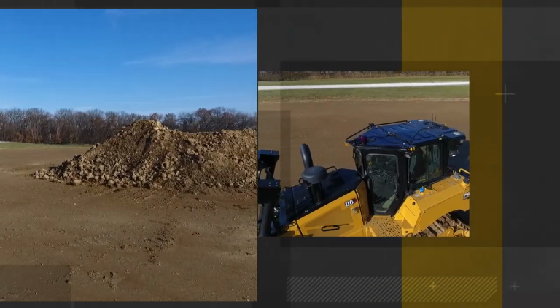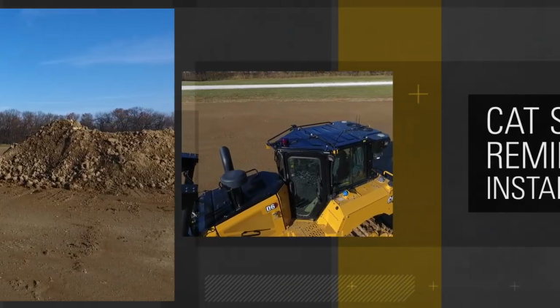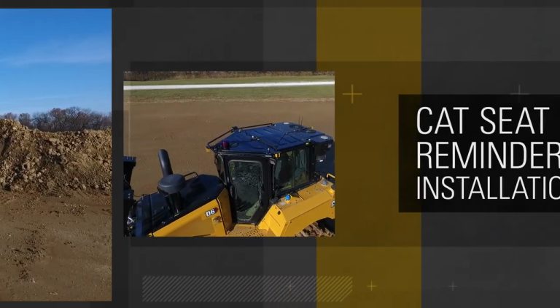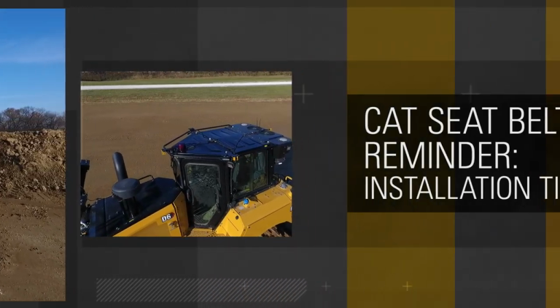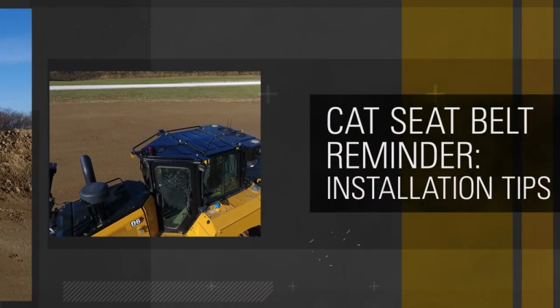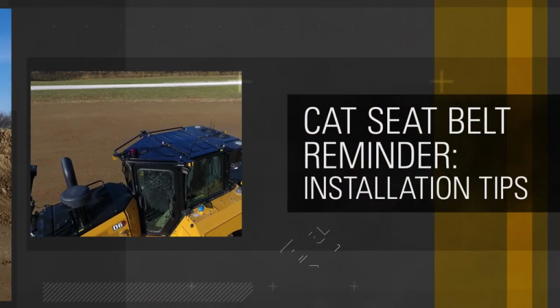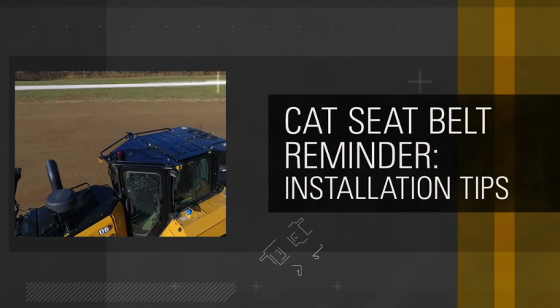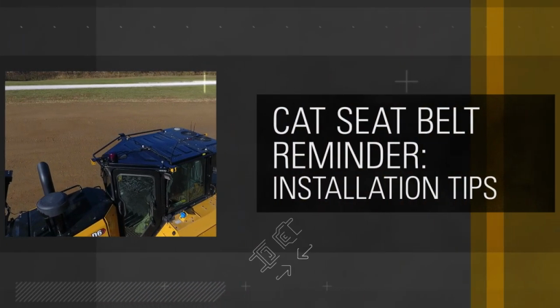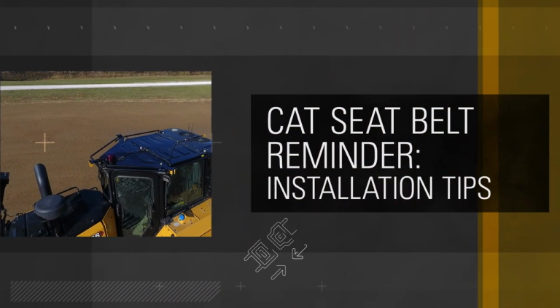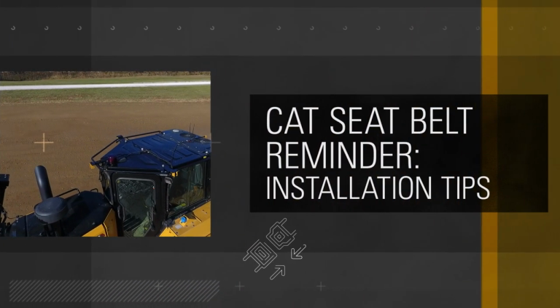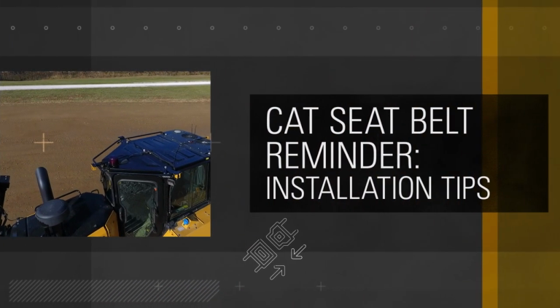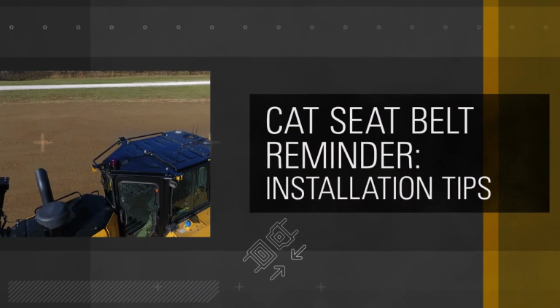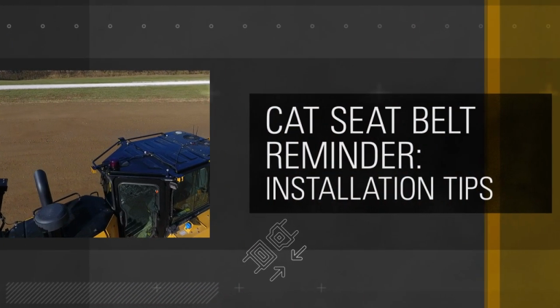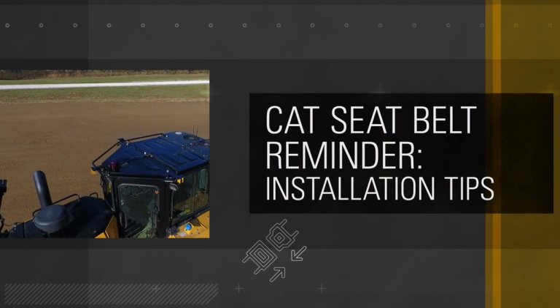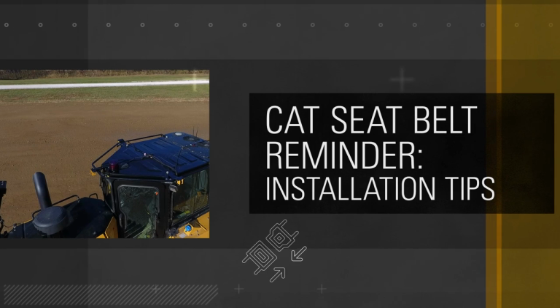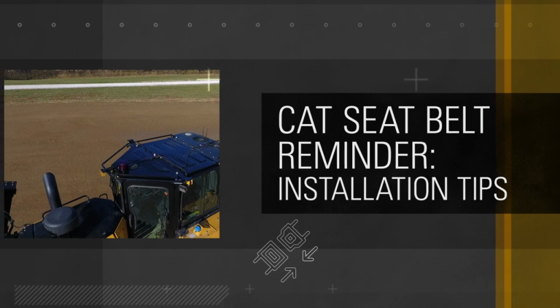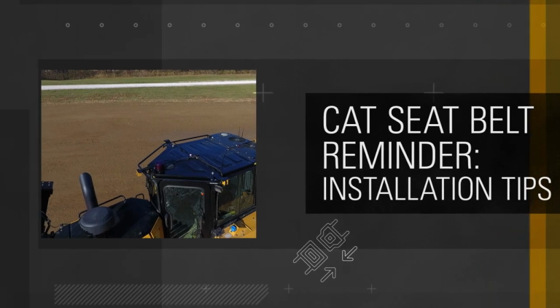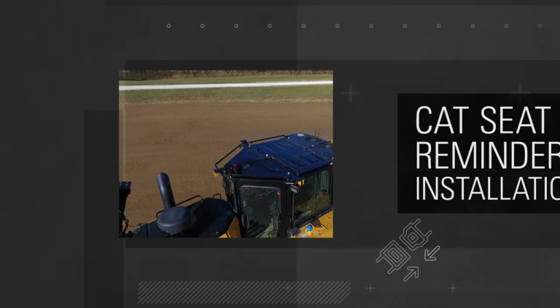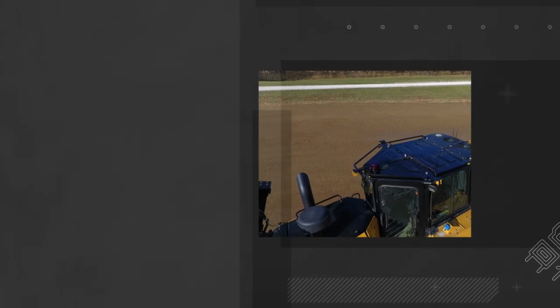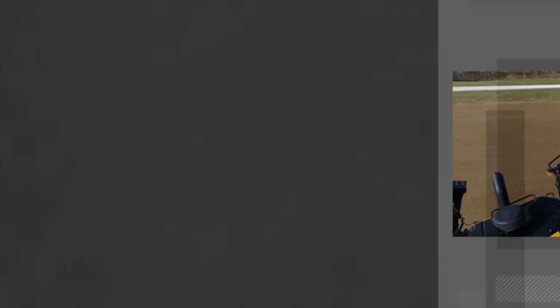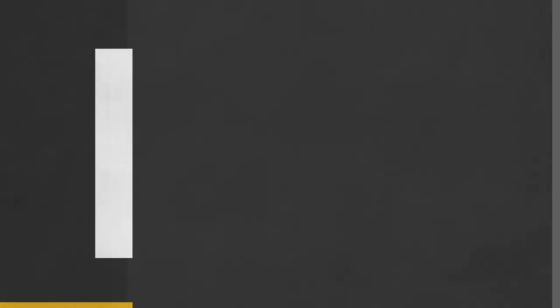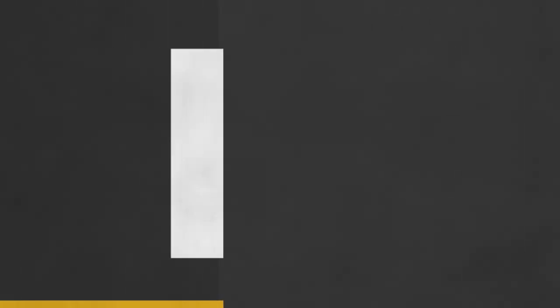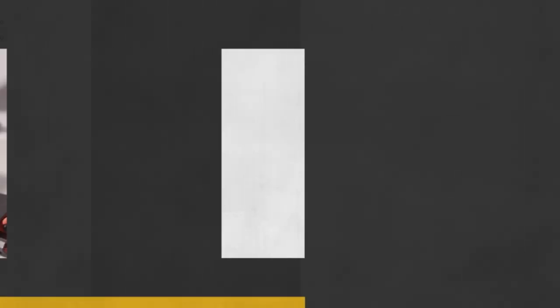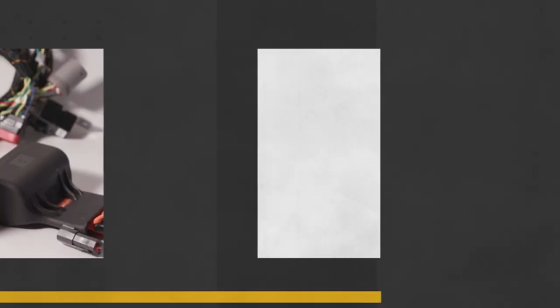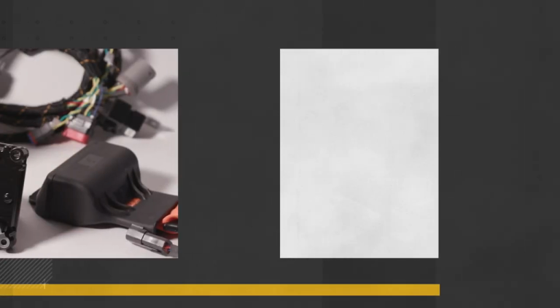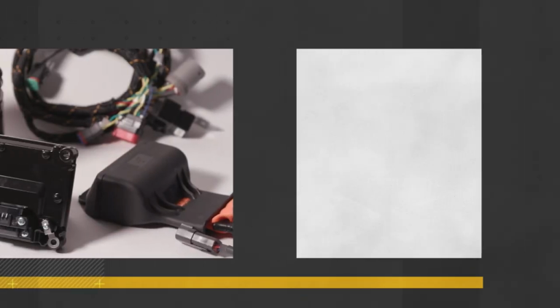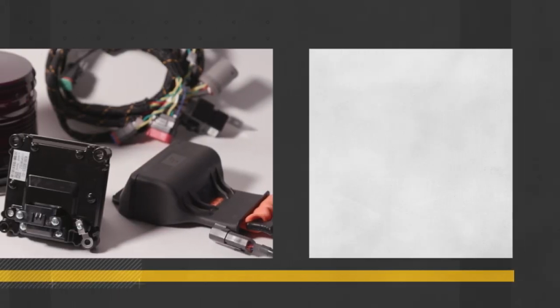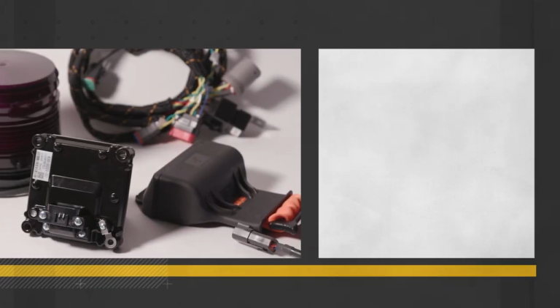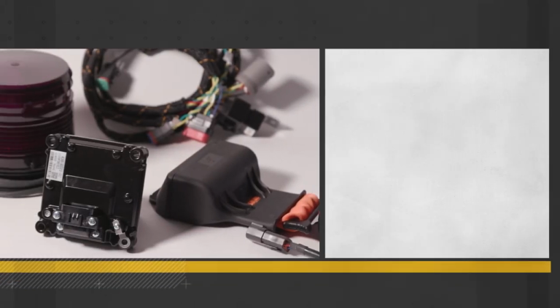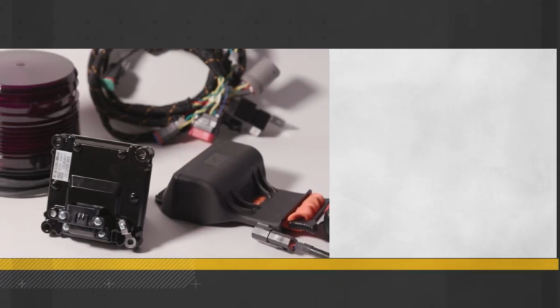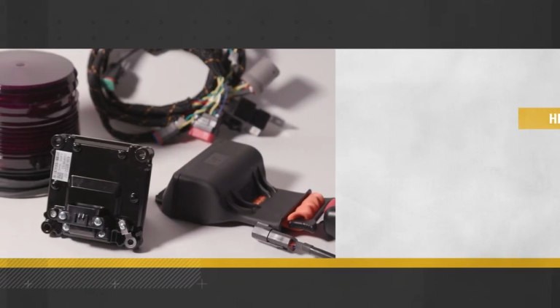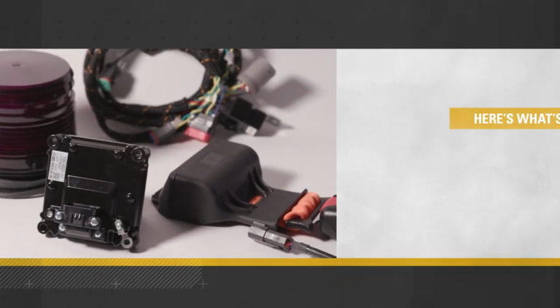Adding it to your equipment — CAT machines and other brands — is fast and easy. Here's what you need to know for quick, smooth installation.